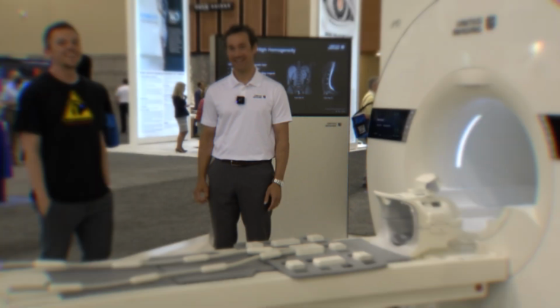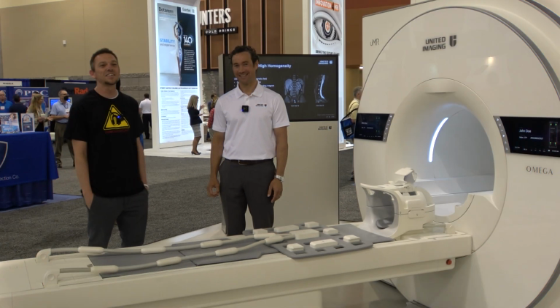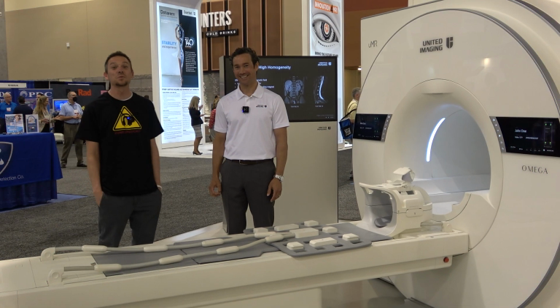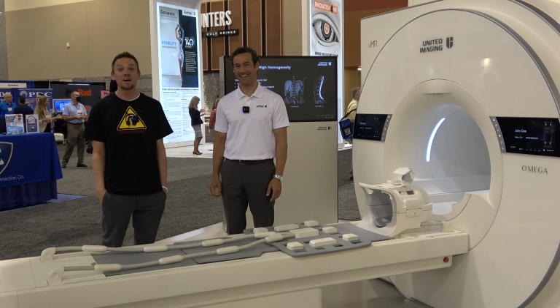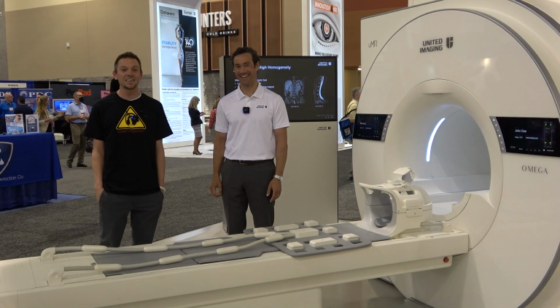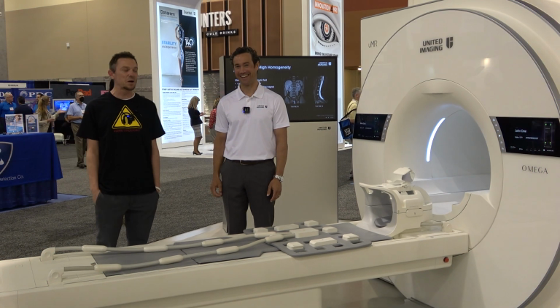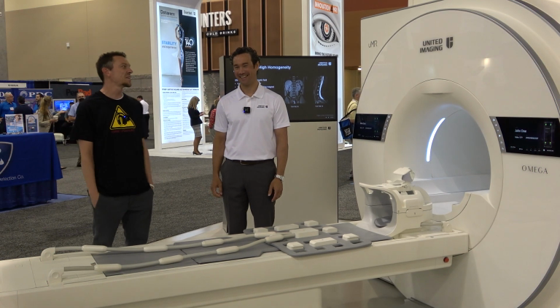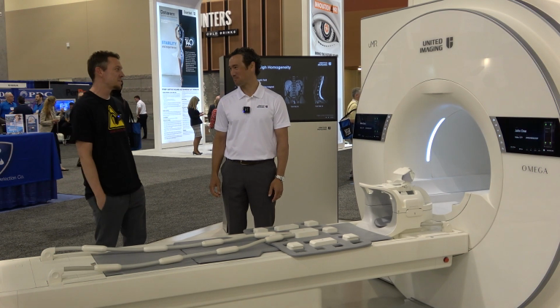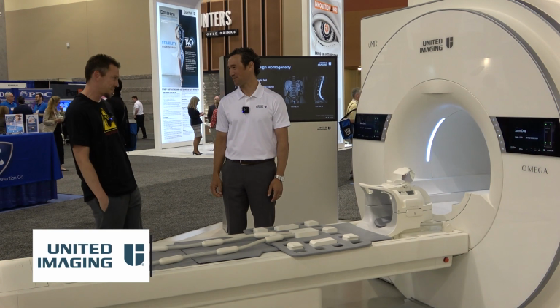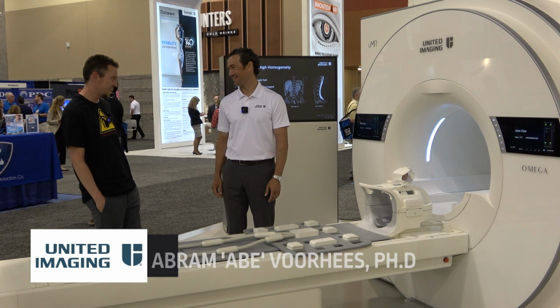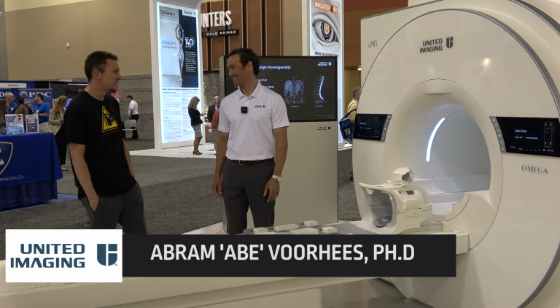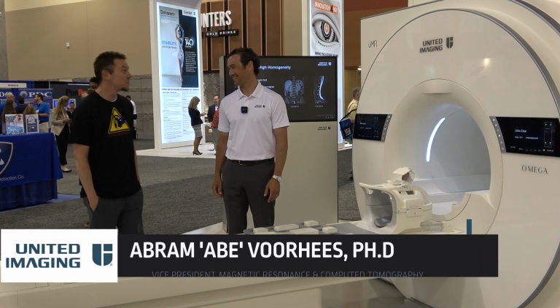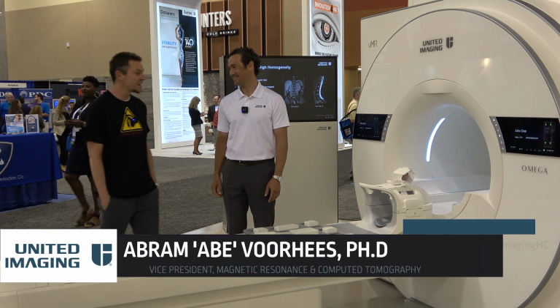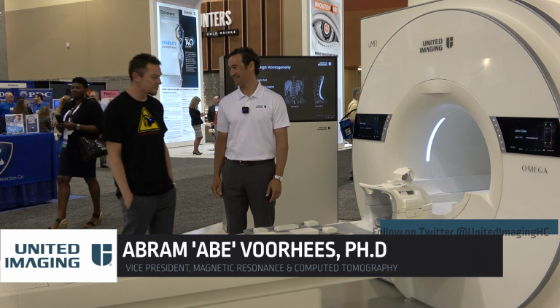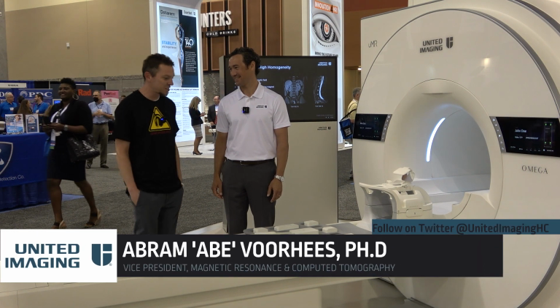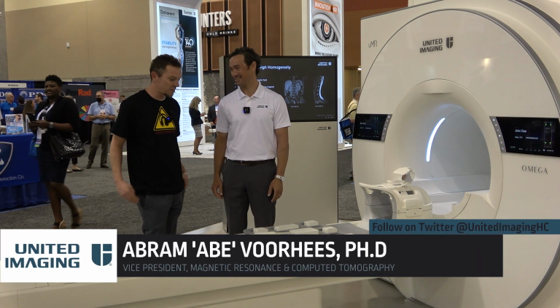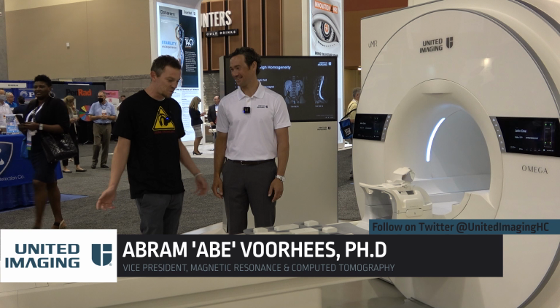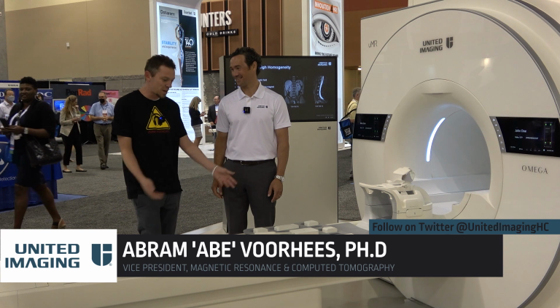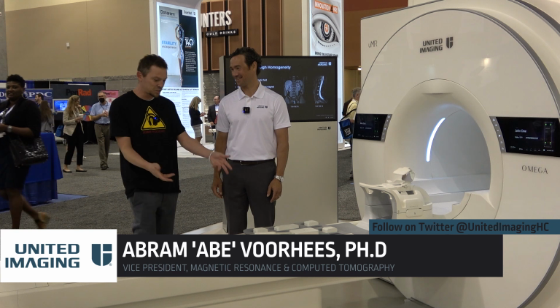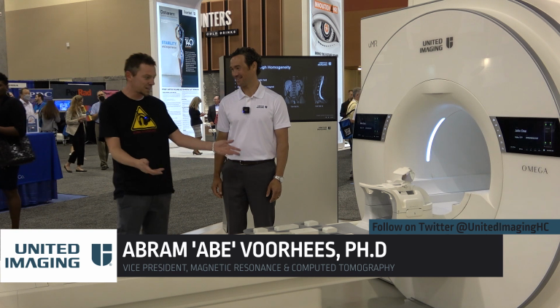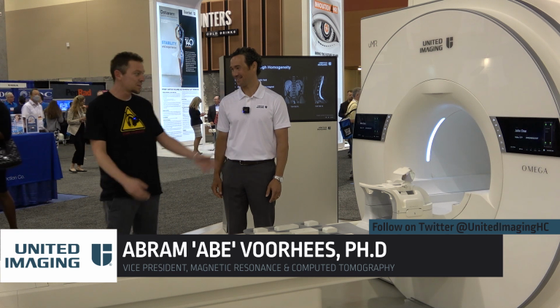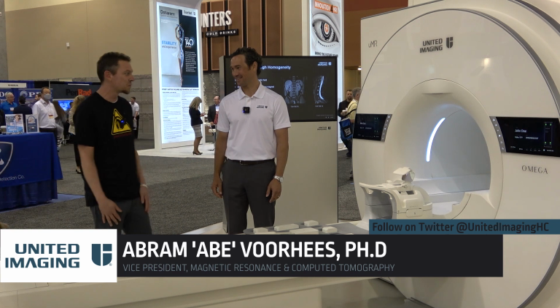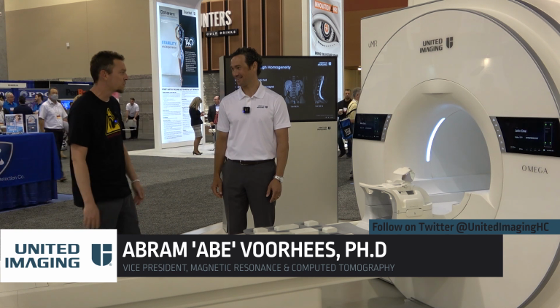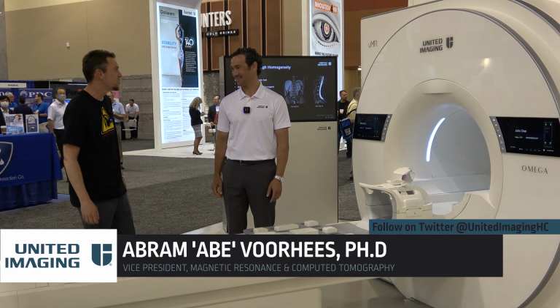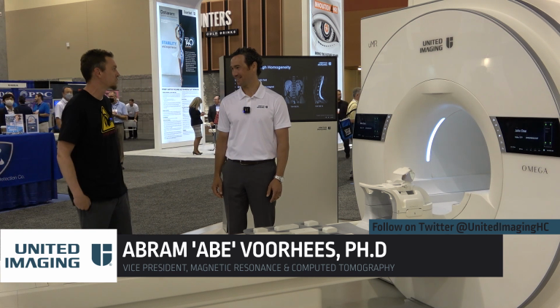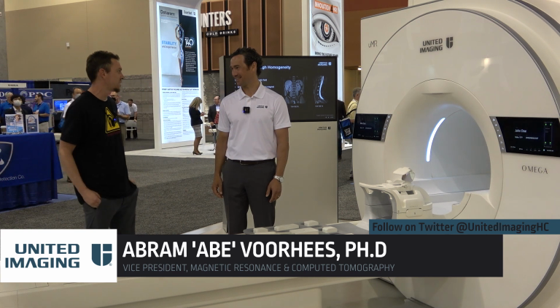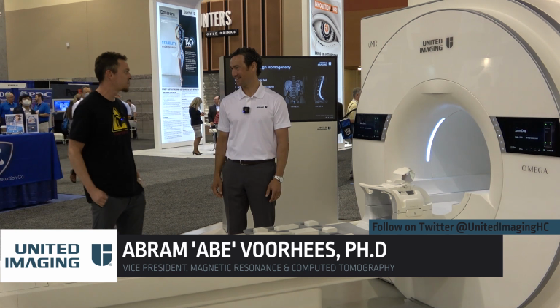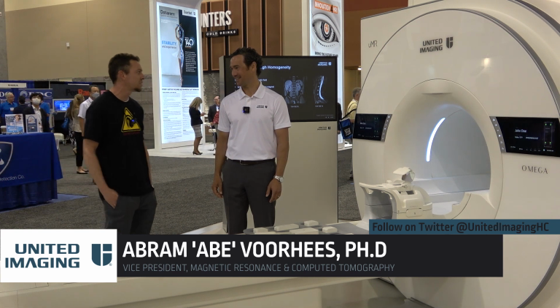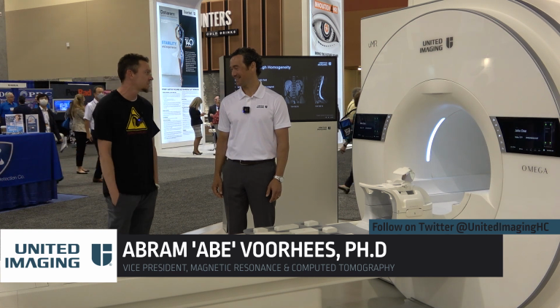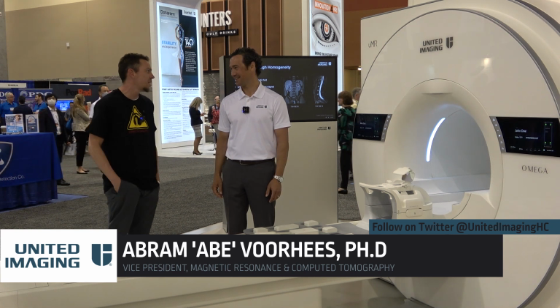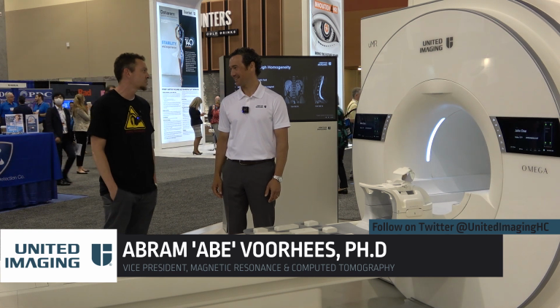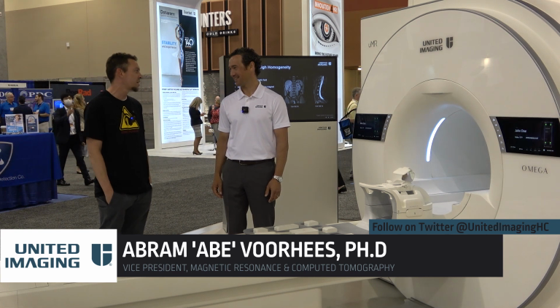Zone 3 Podcast — we are with Abe today with United Imaging. What are you most excited about this year at AHRA?